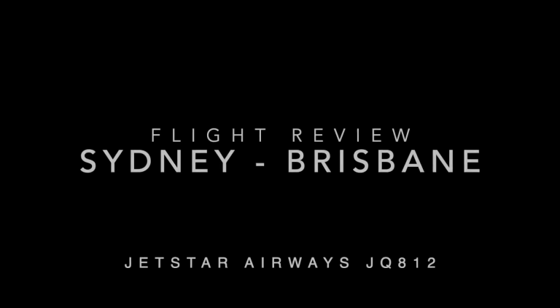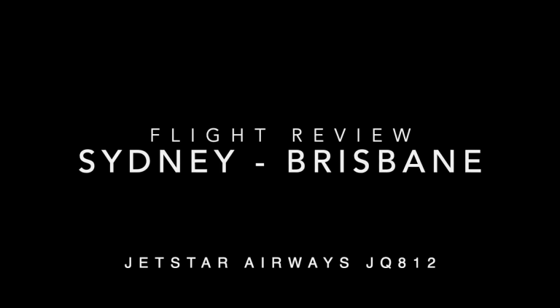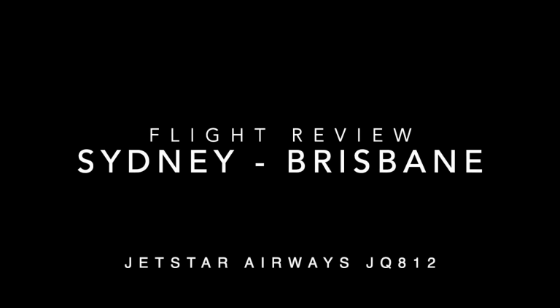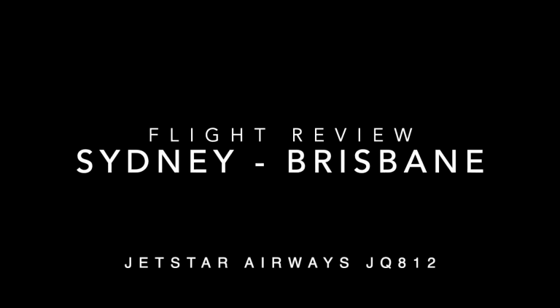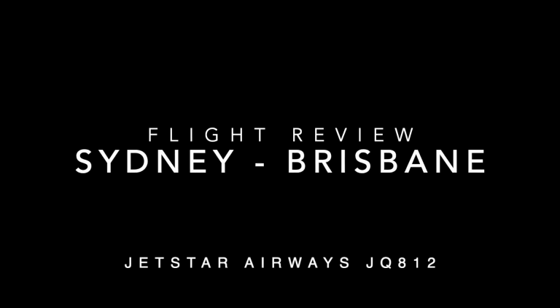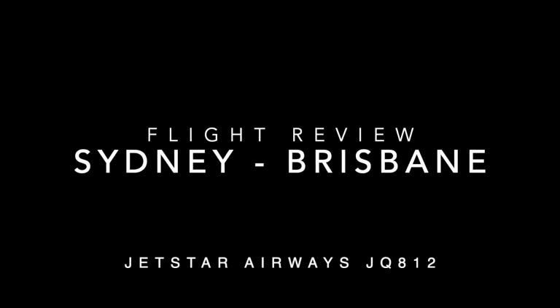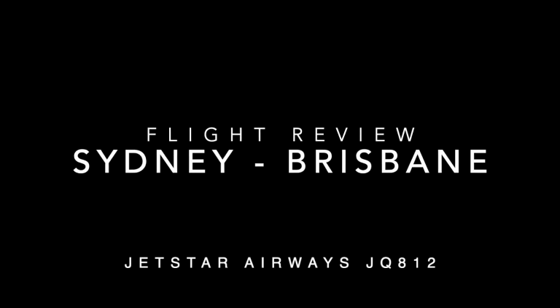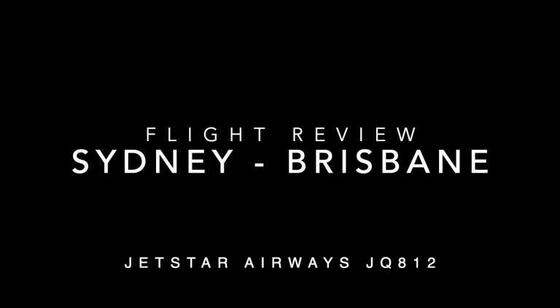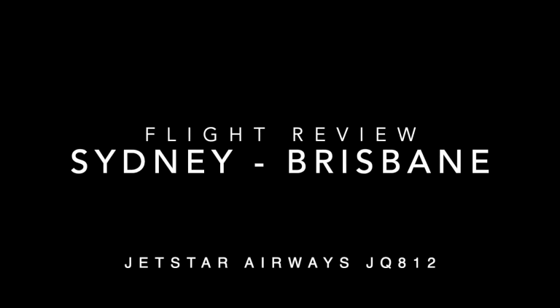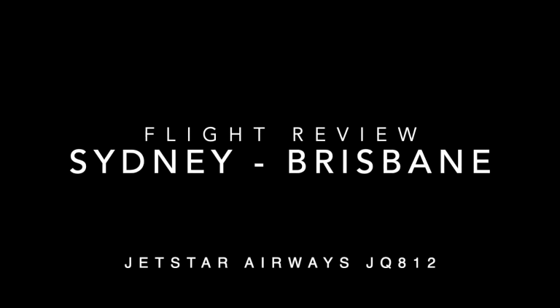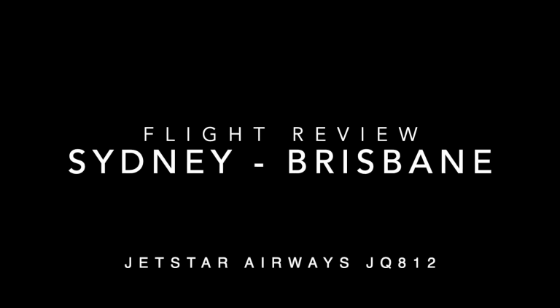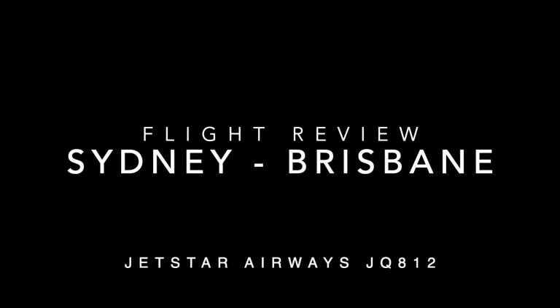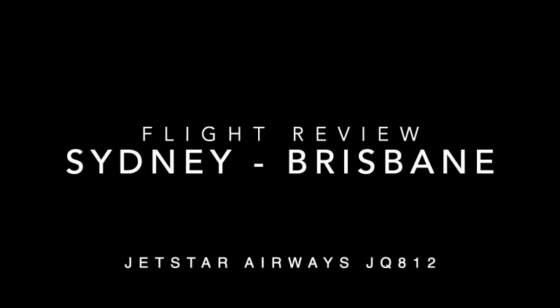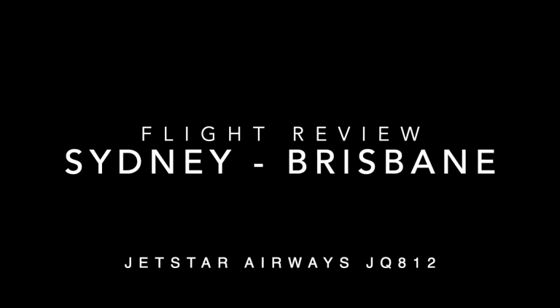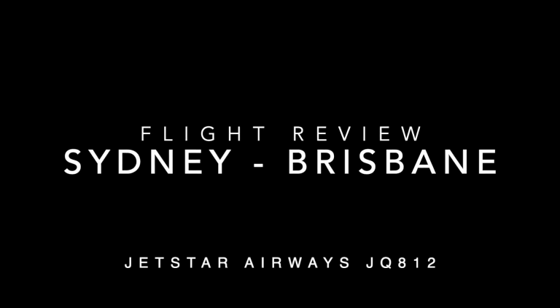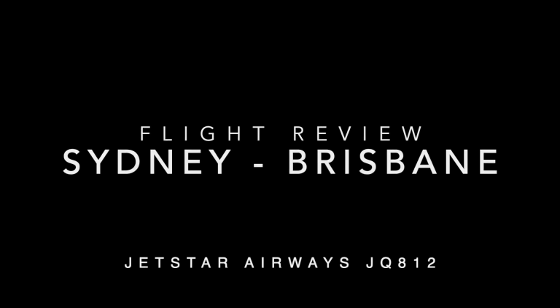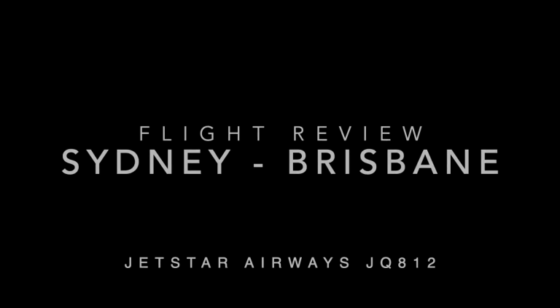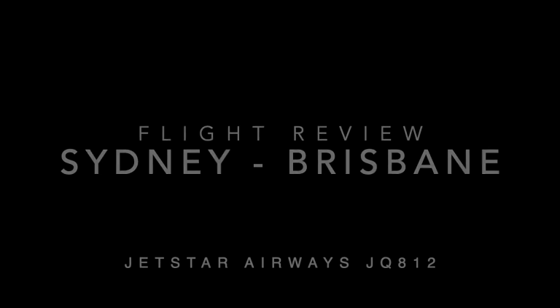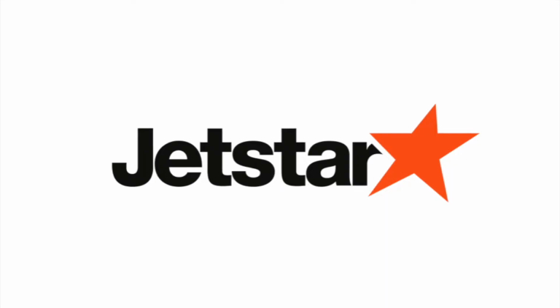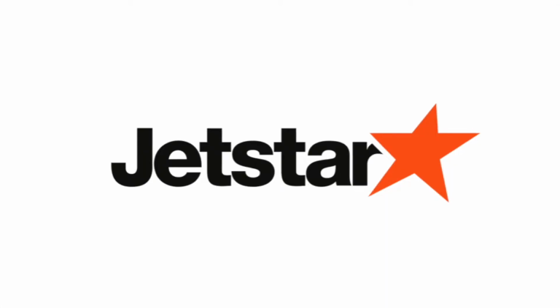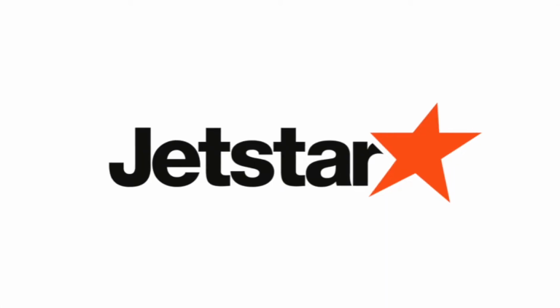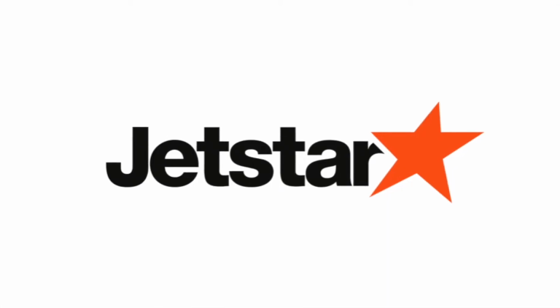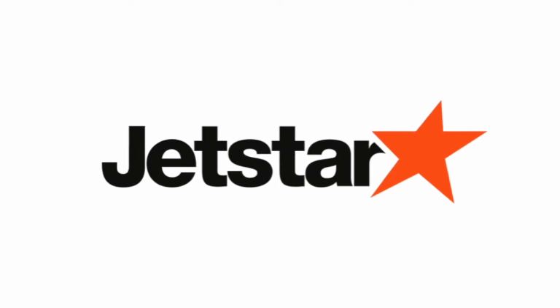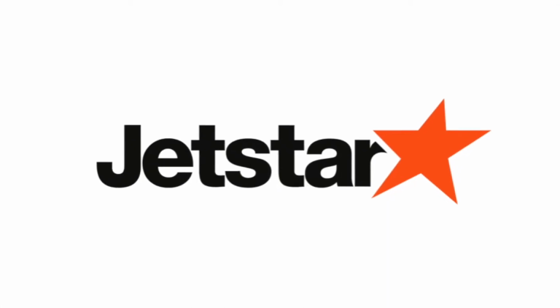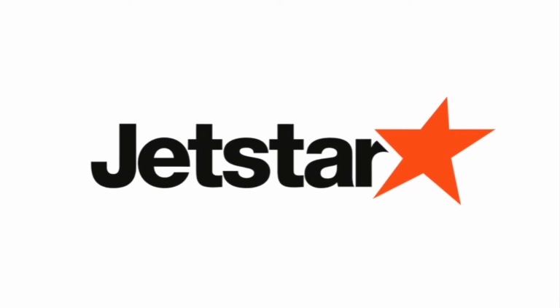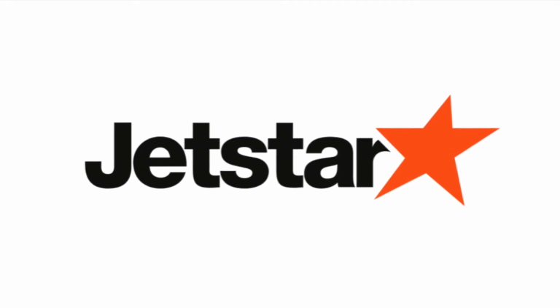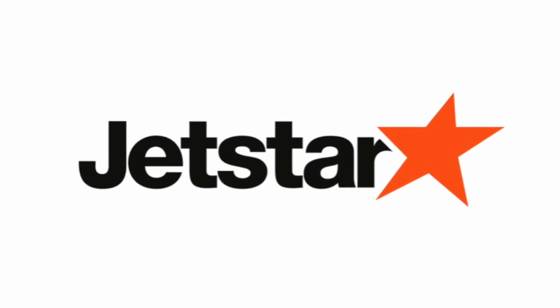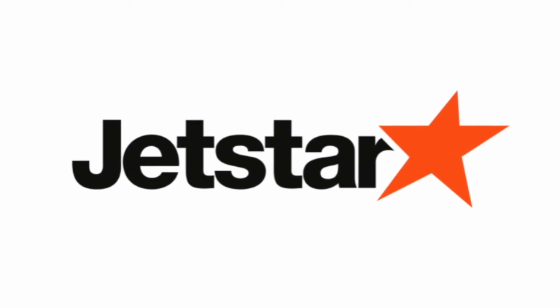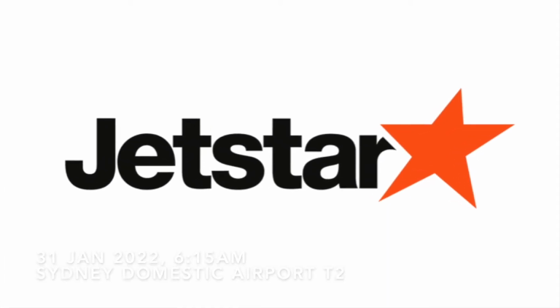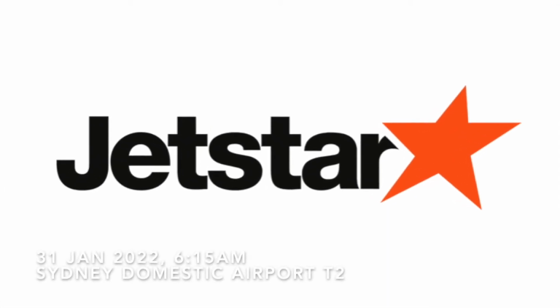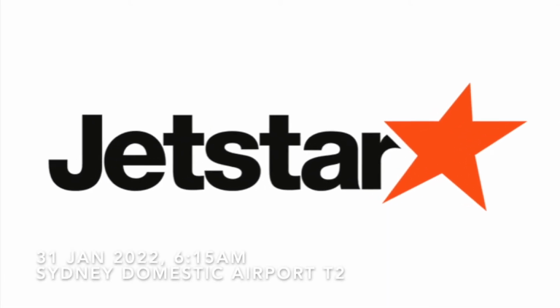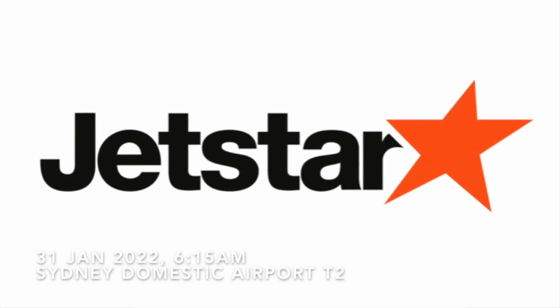Welcome to another one of my trip reports. Today I will be flying with Jetstar Airways in their Economy Class product to Brisbane.